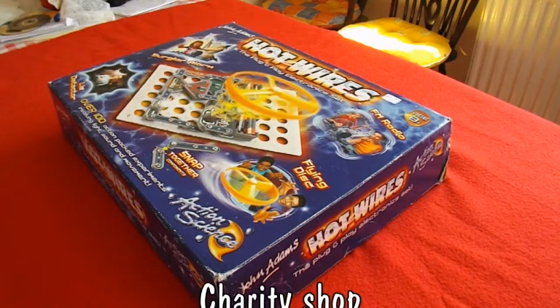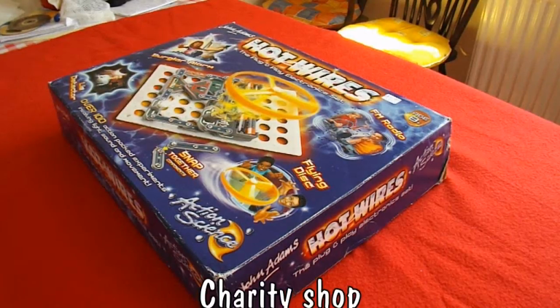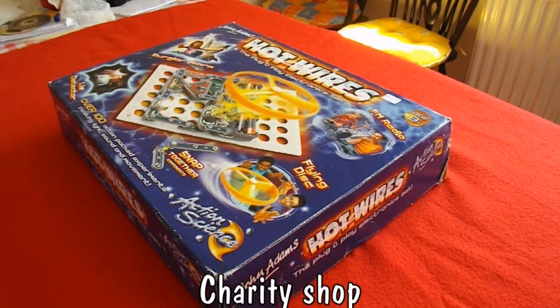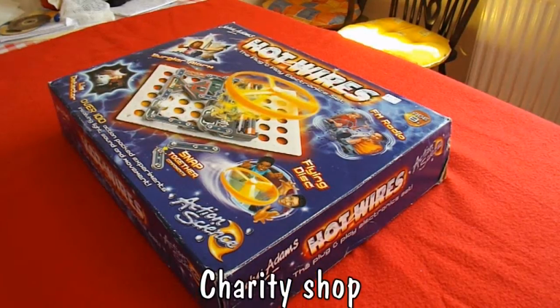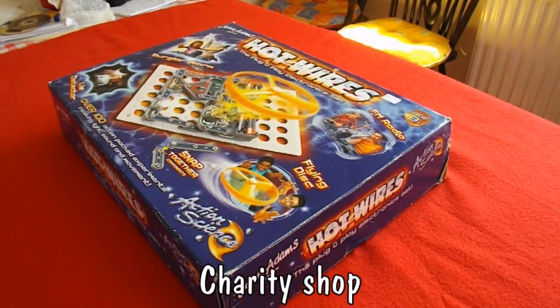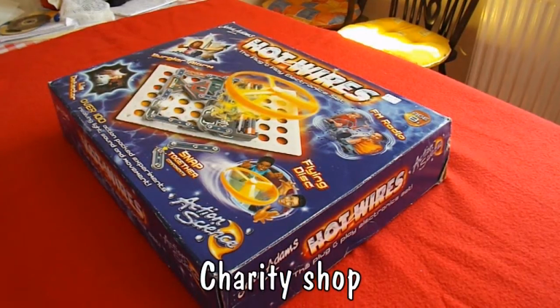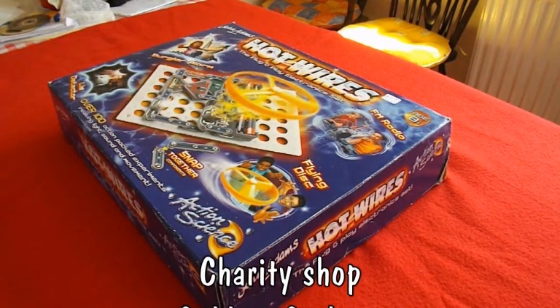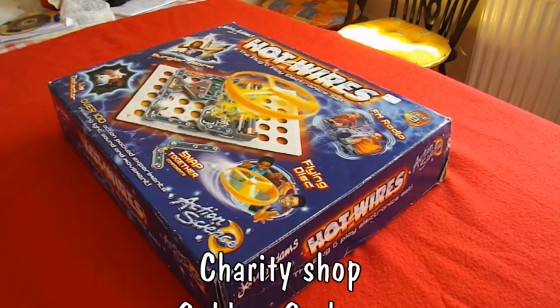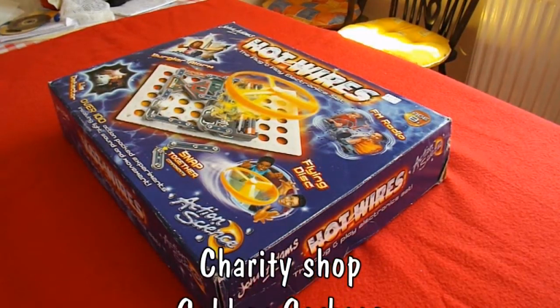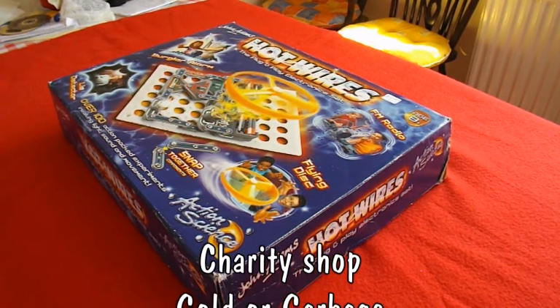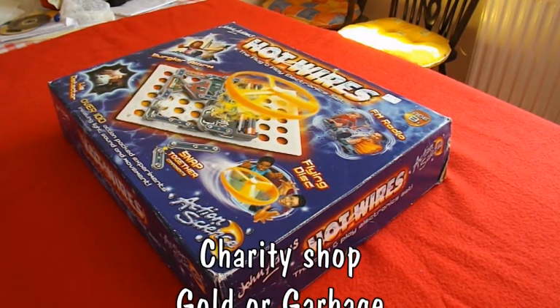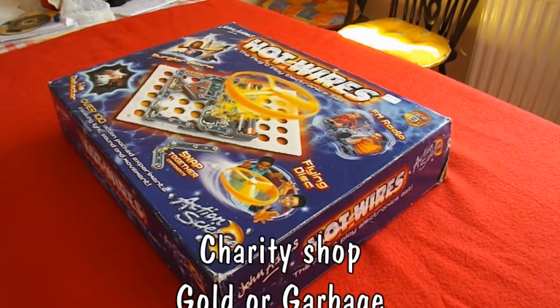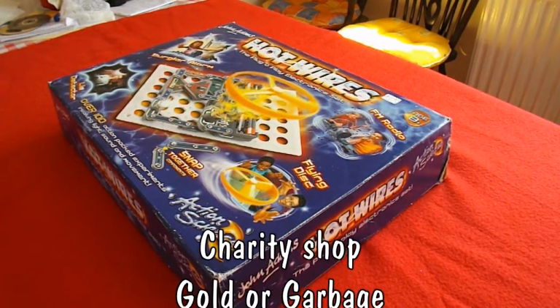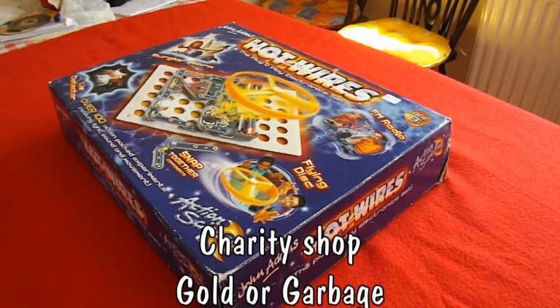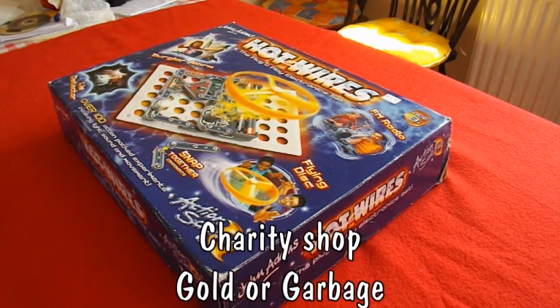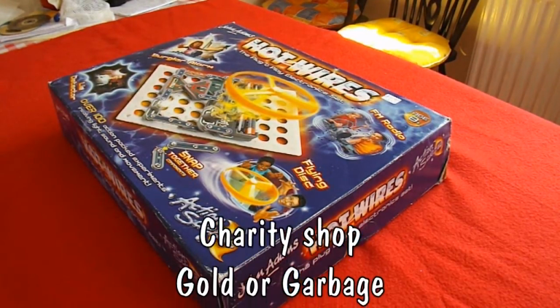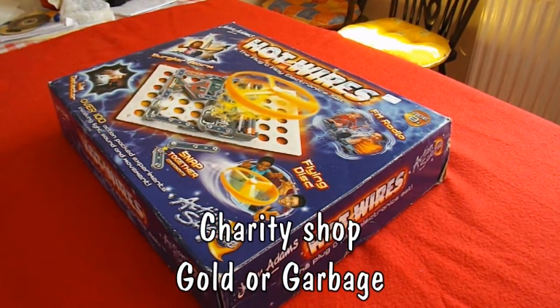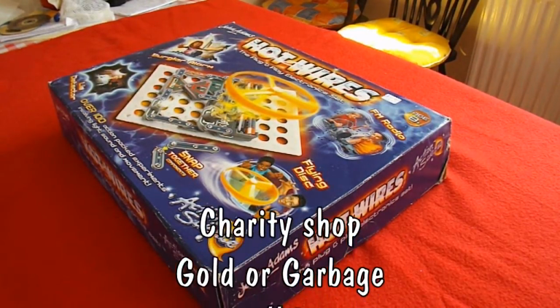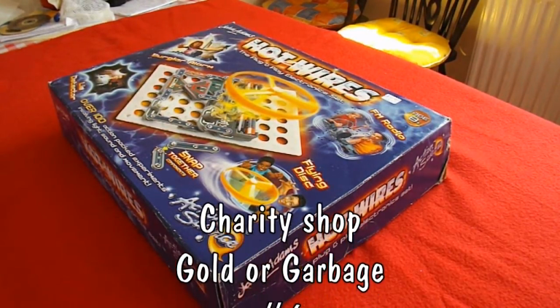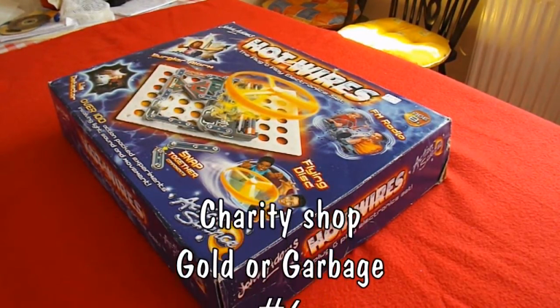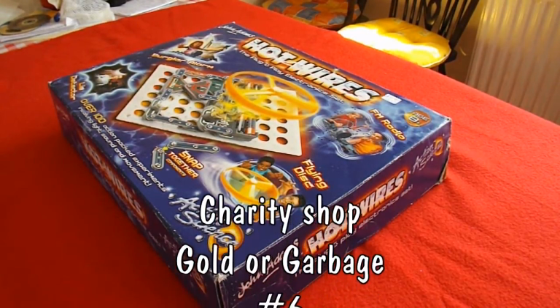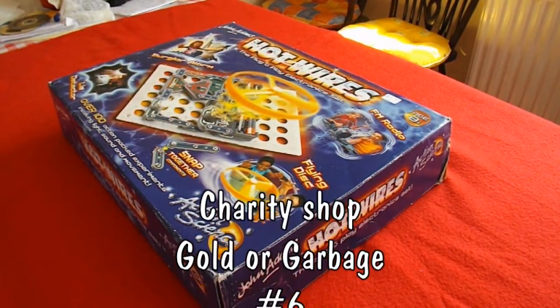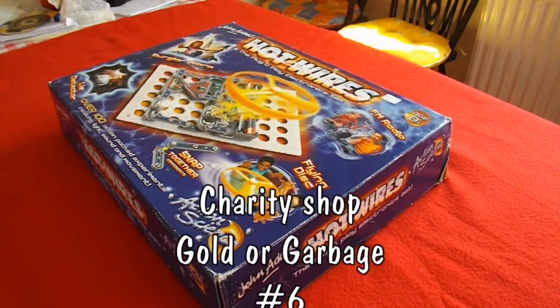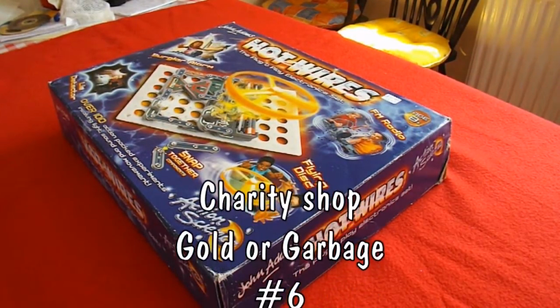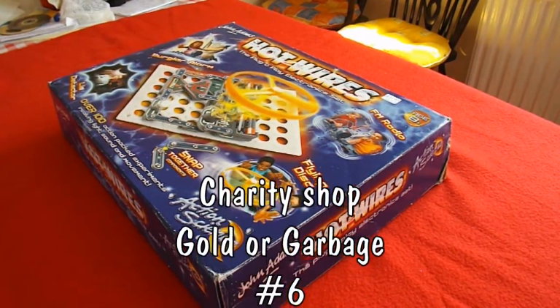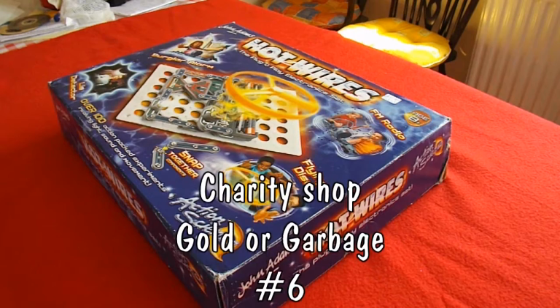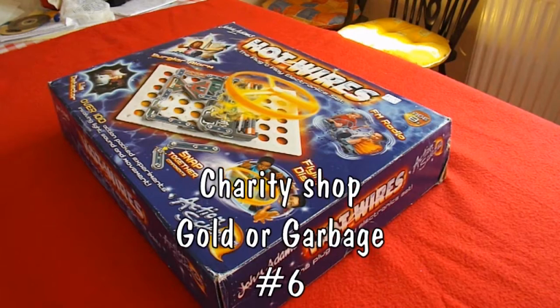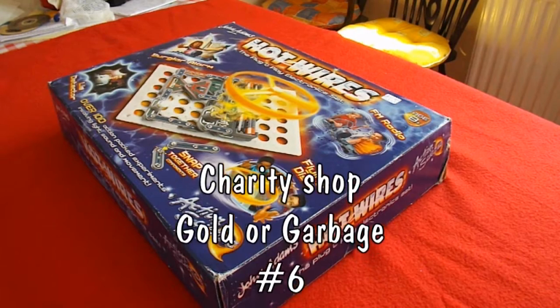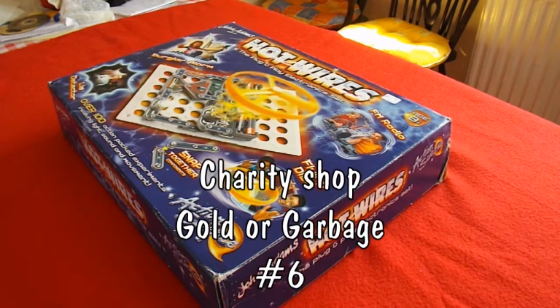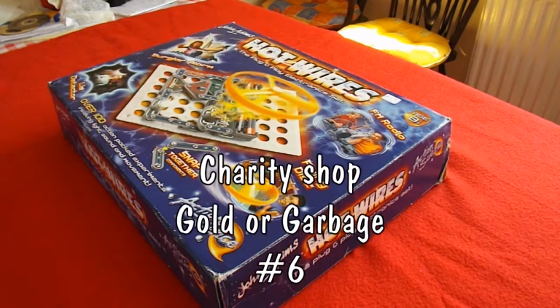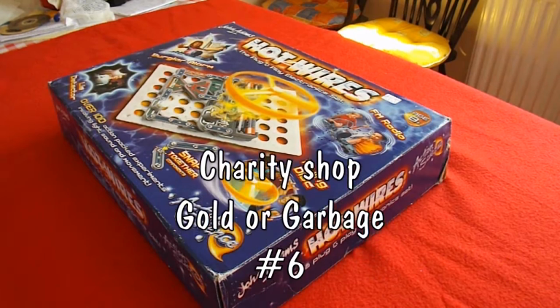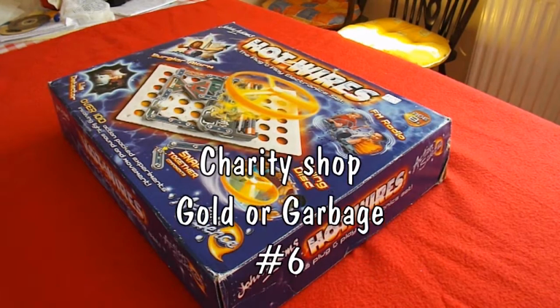Hi guys, another episode of my charity shop Gold or Garbage.